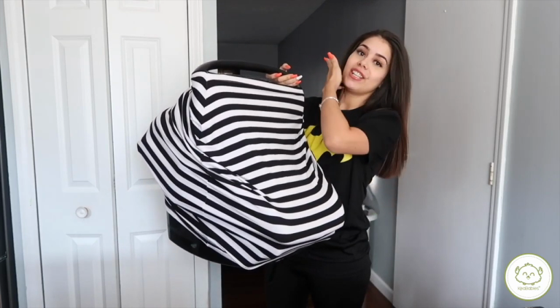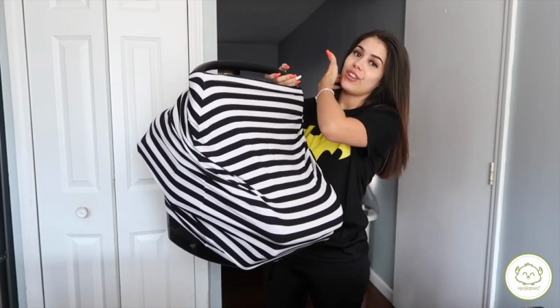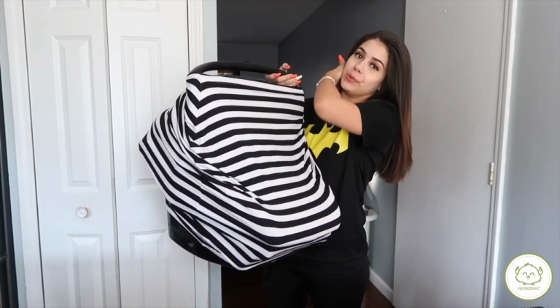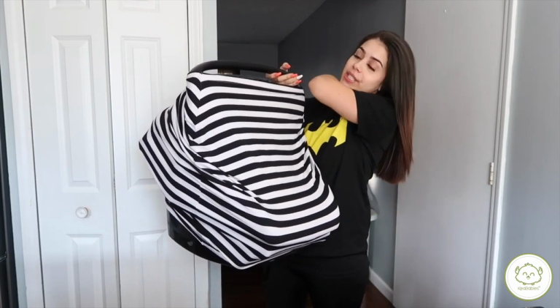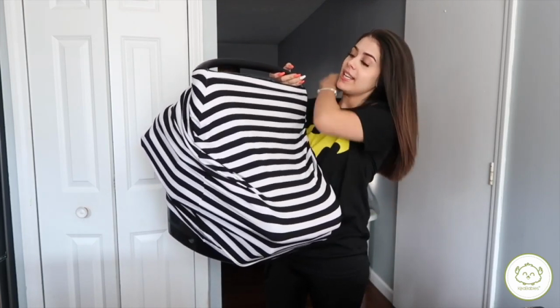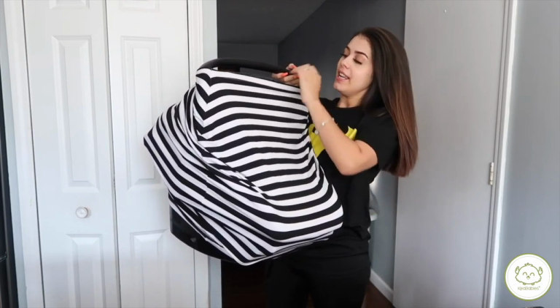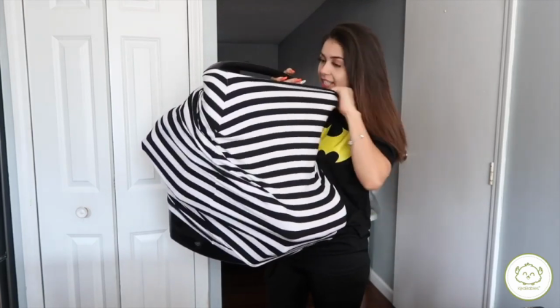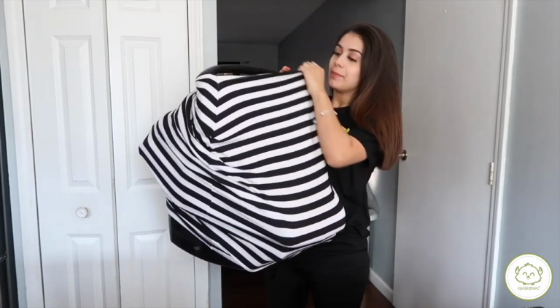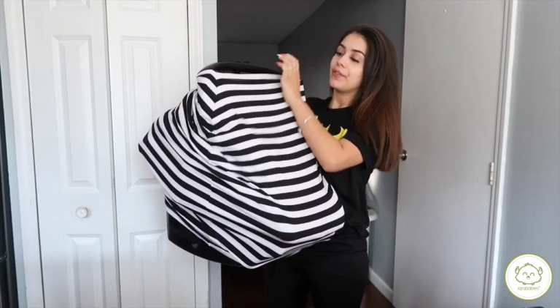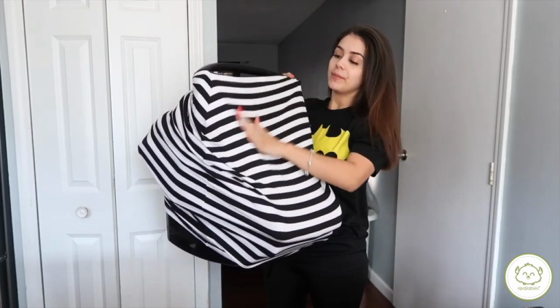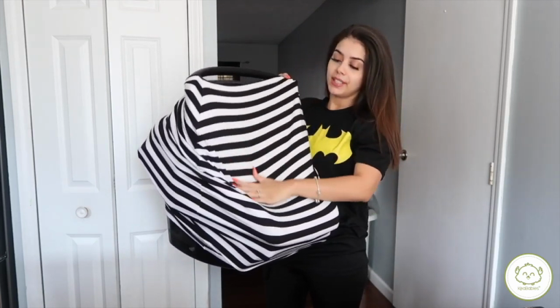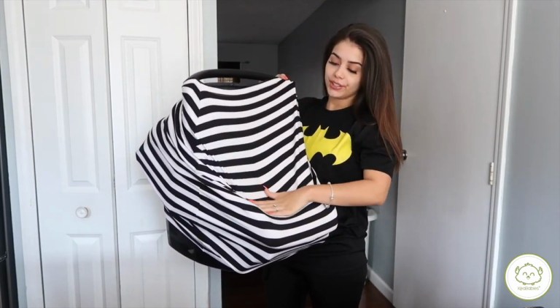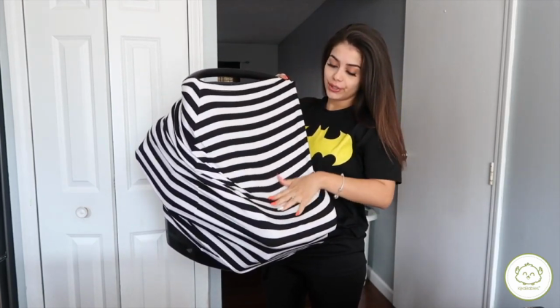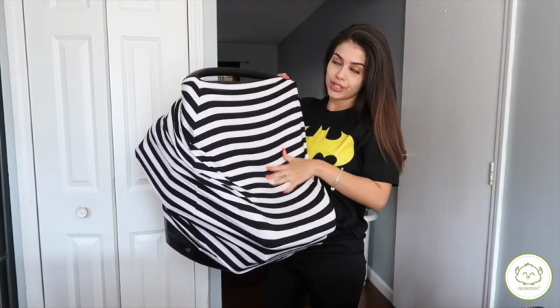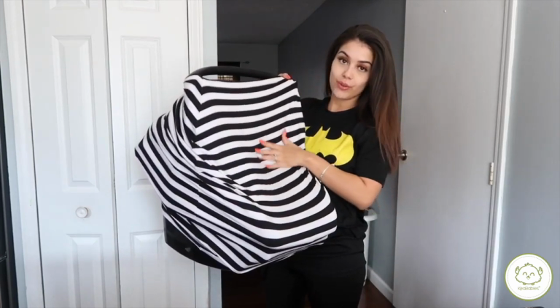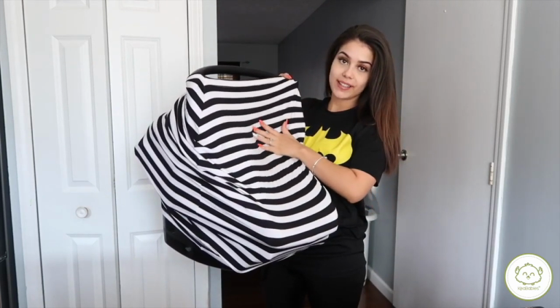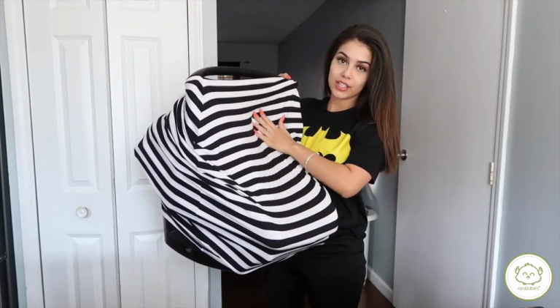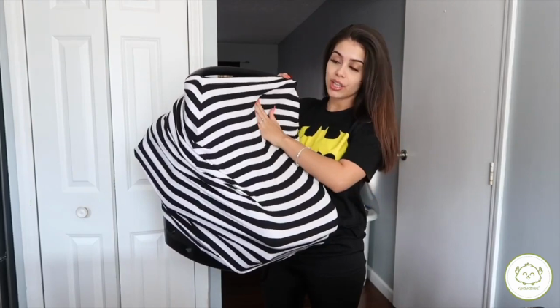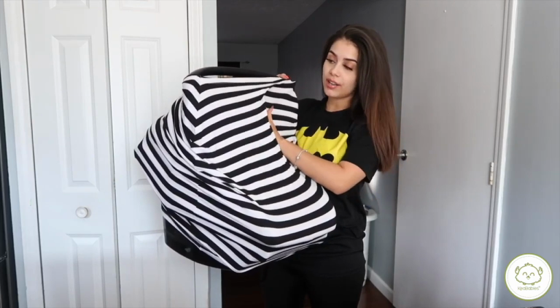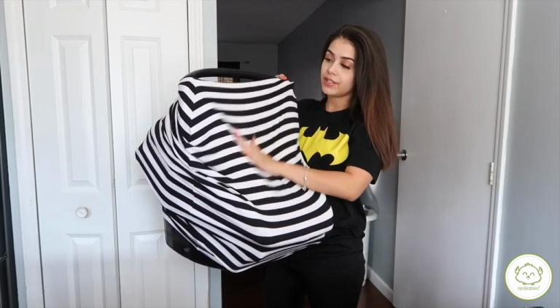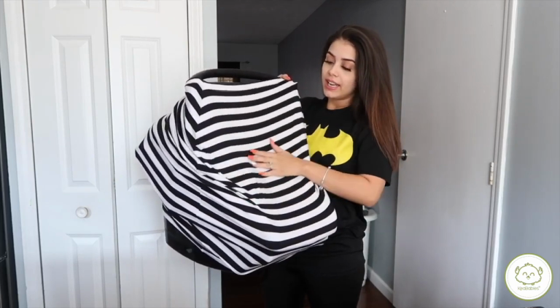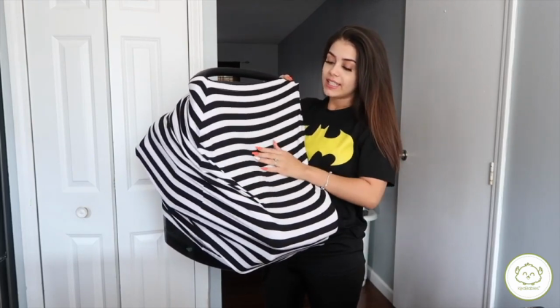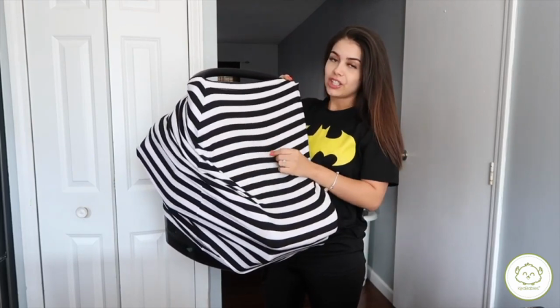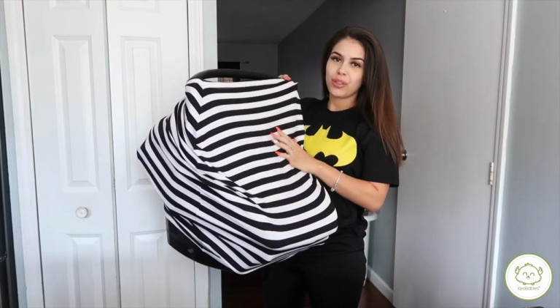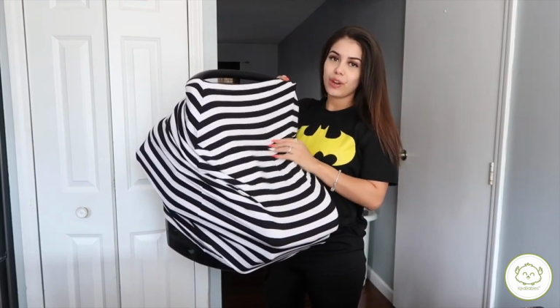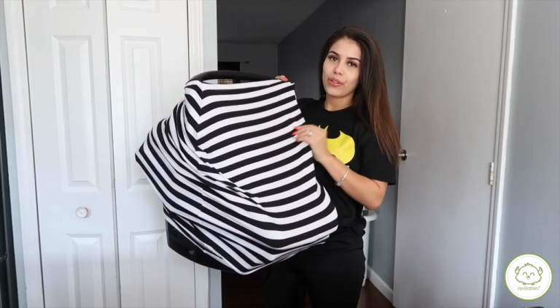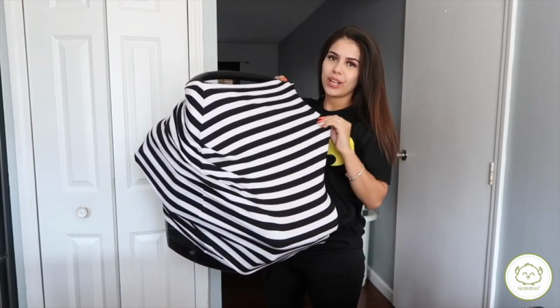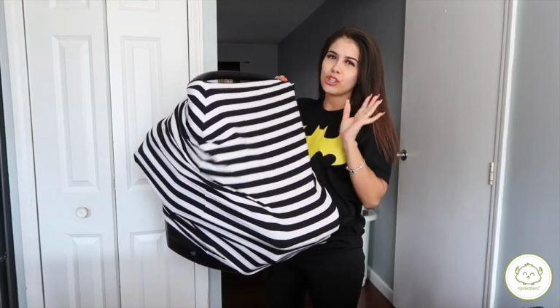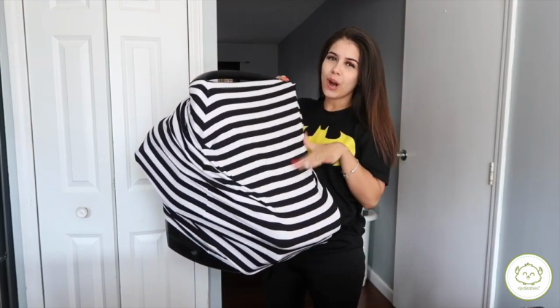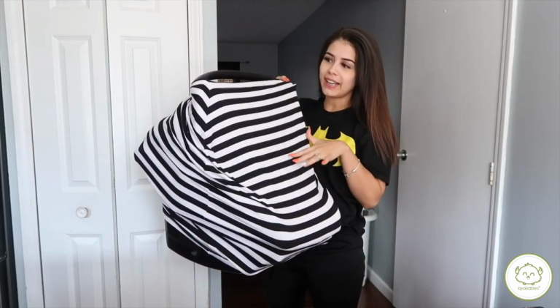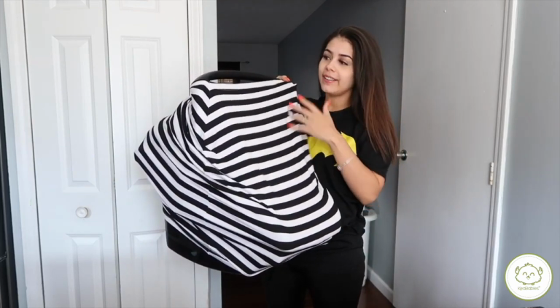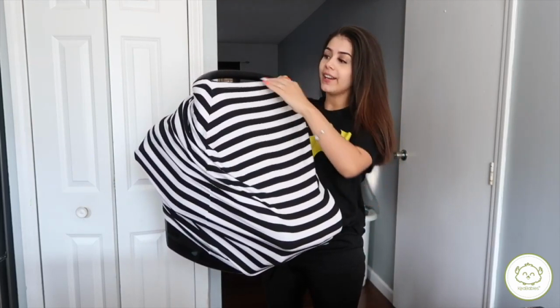It's the perfect material — it's so nice and soft, and it's not too thick where they'll get too hot in there.